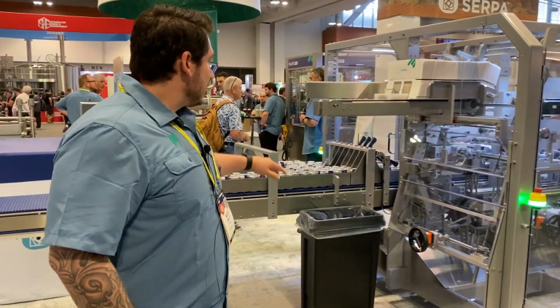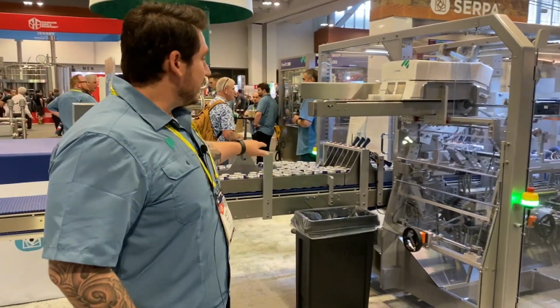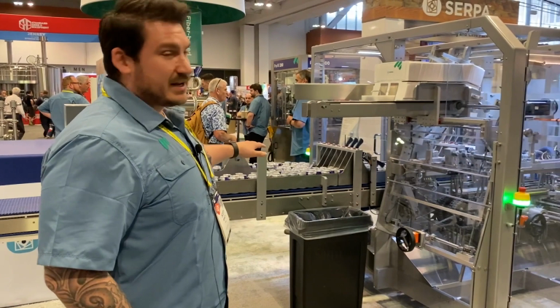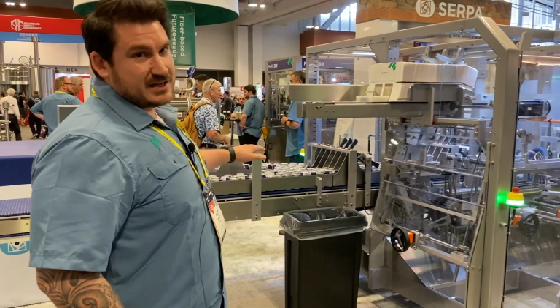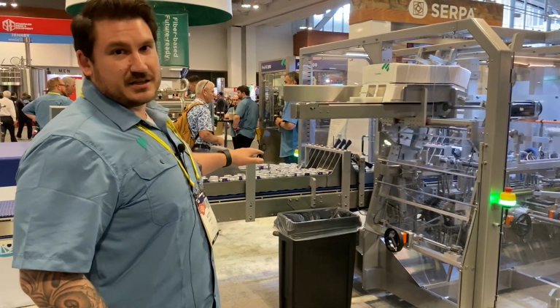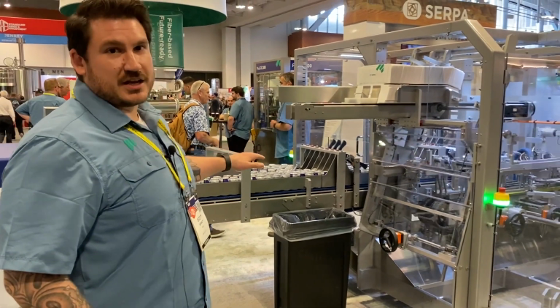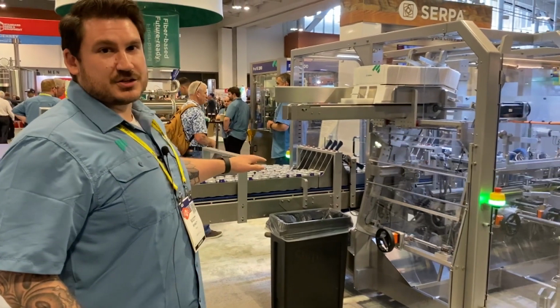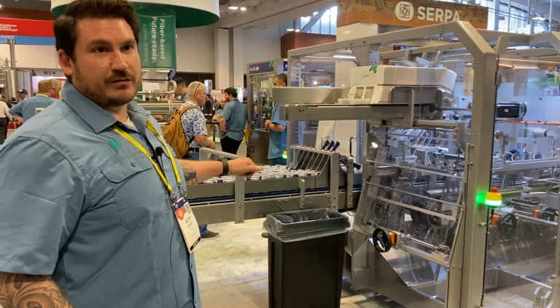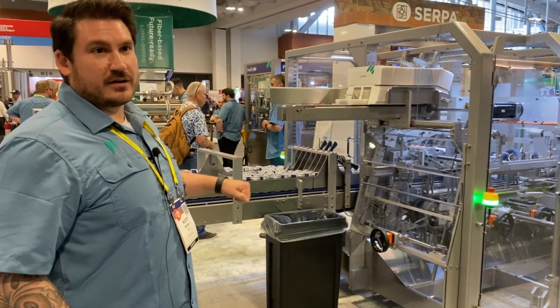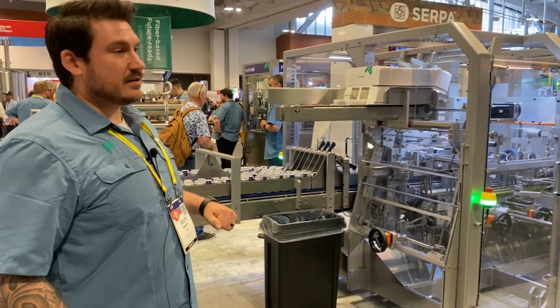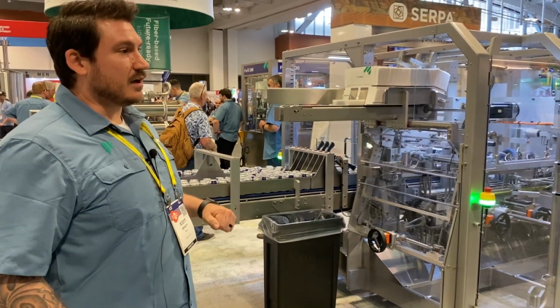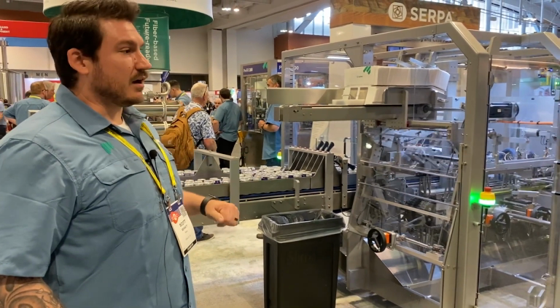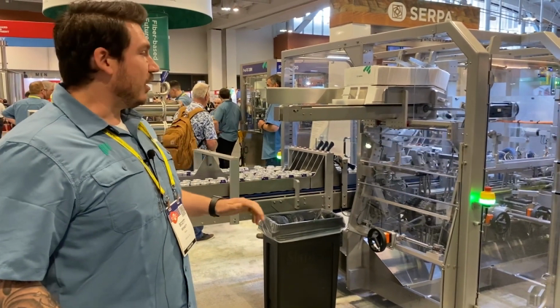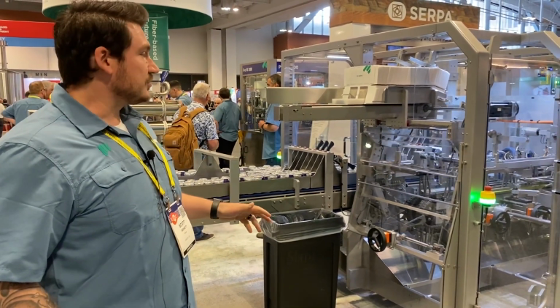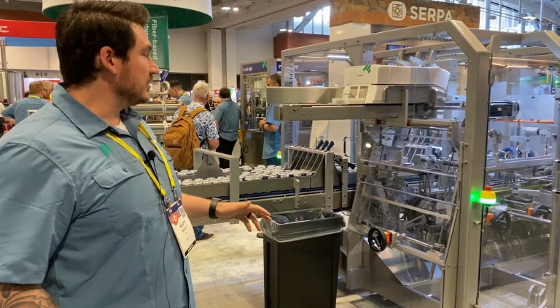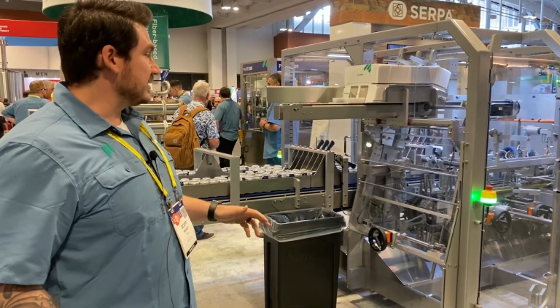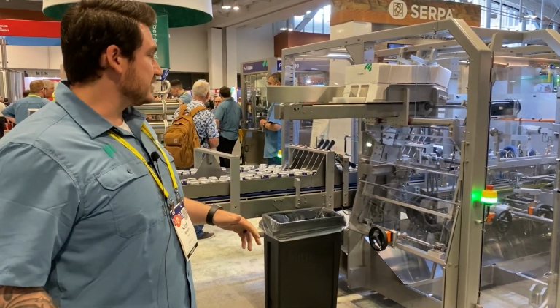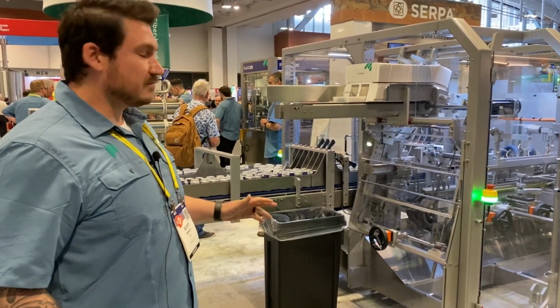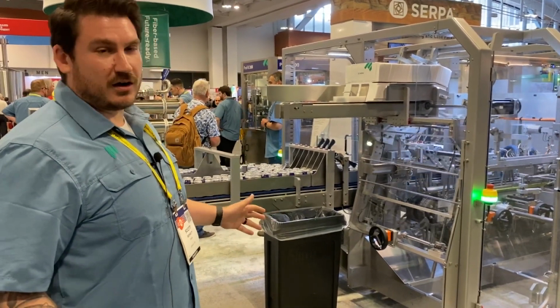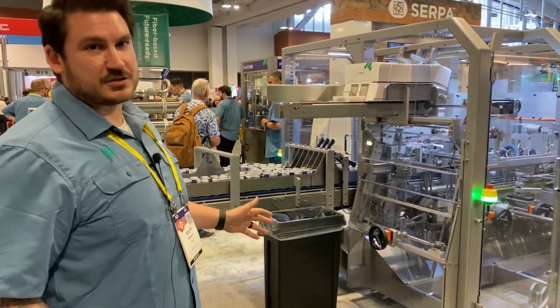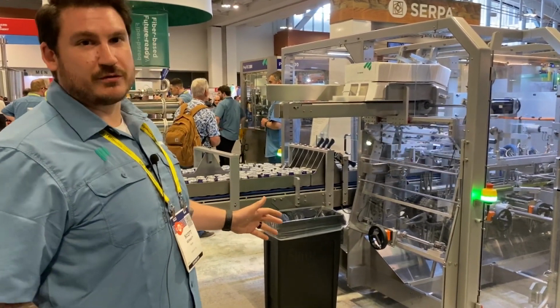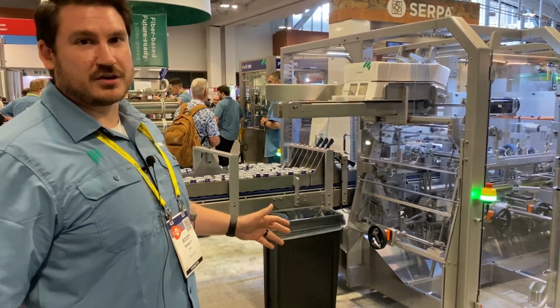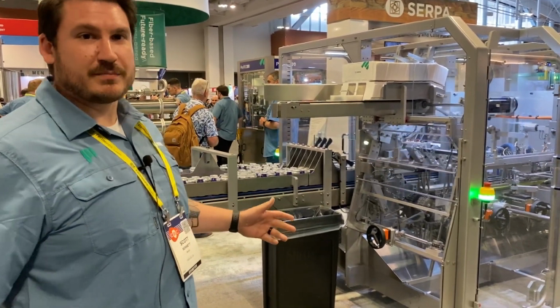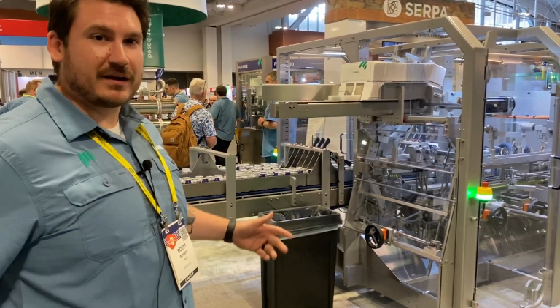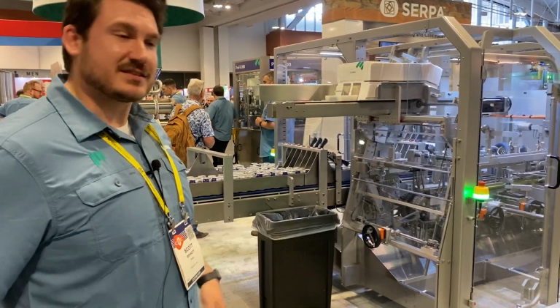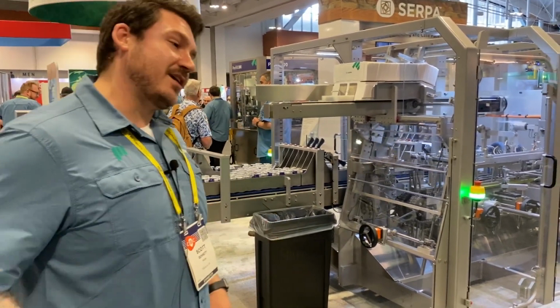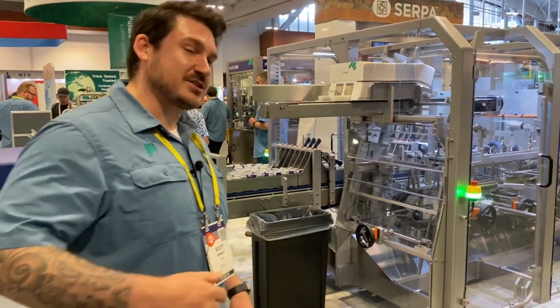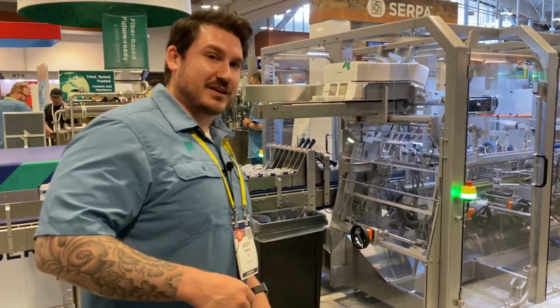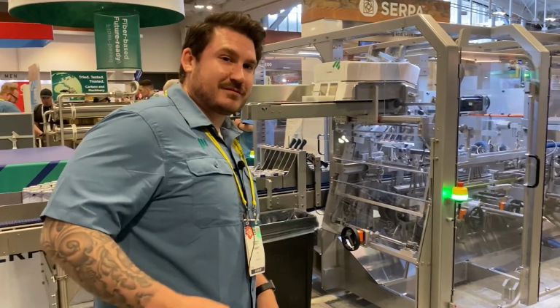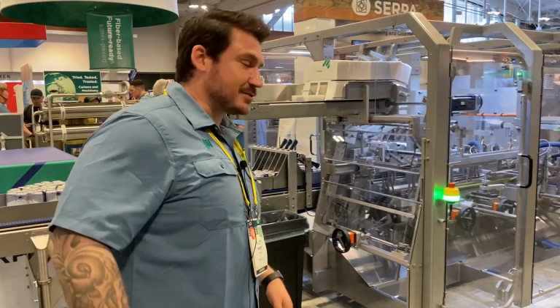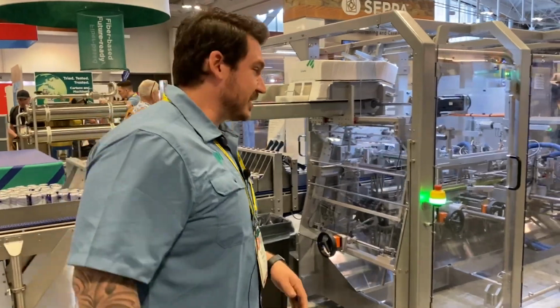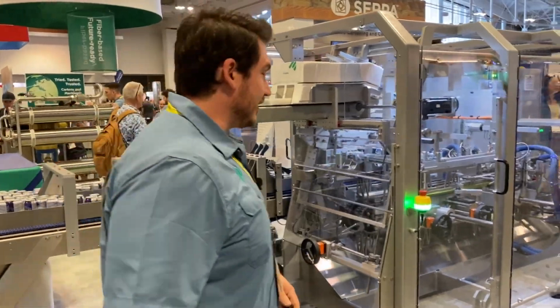Very easy to change over. All tool-less, all servo-driven, balcony-style machine. Let's go check it out.